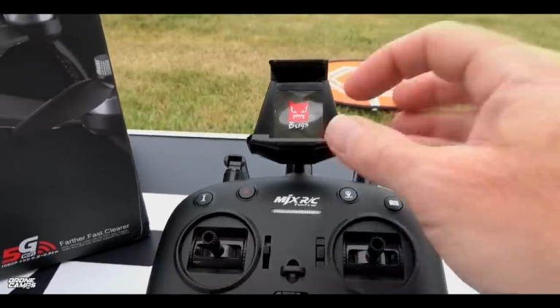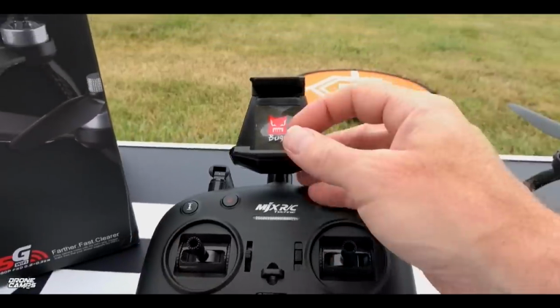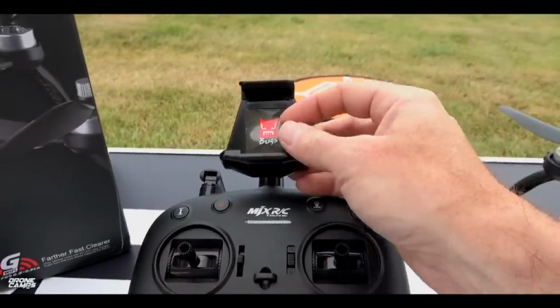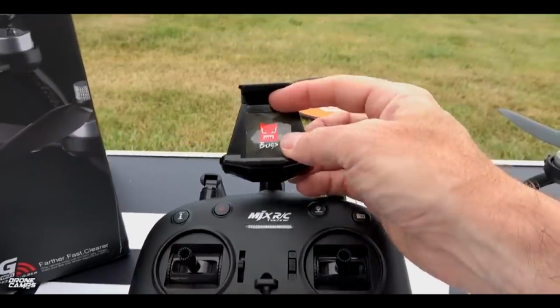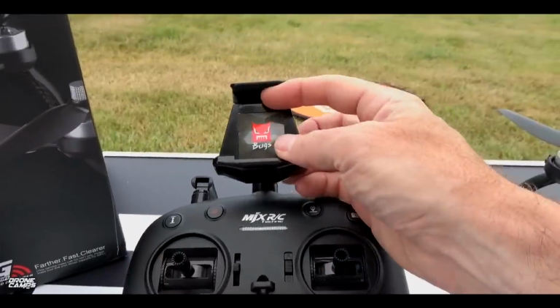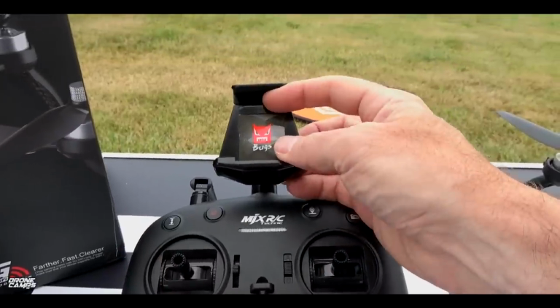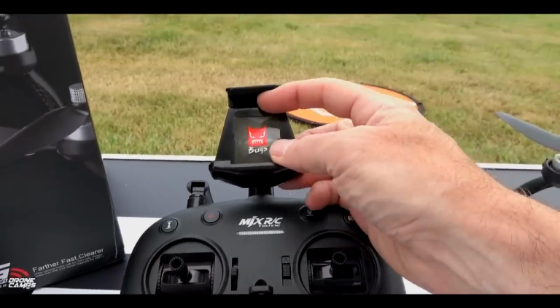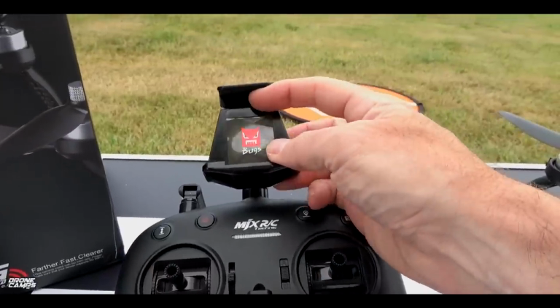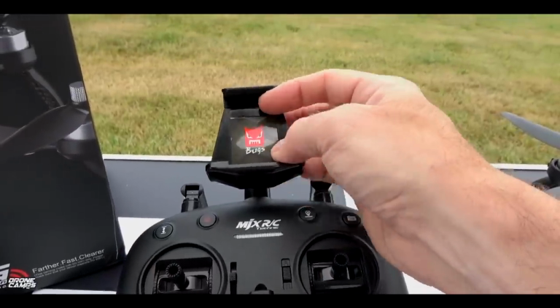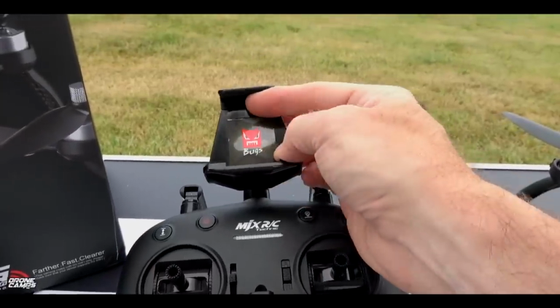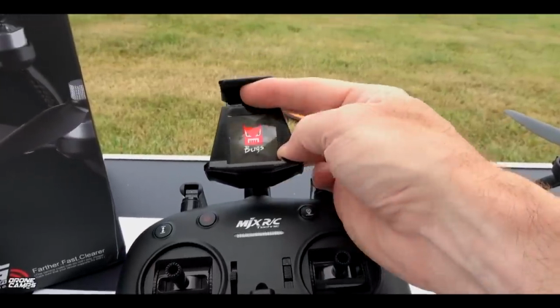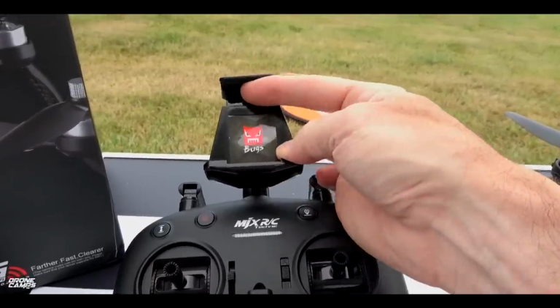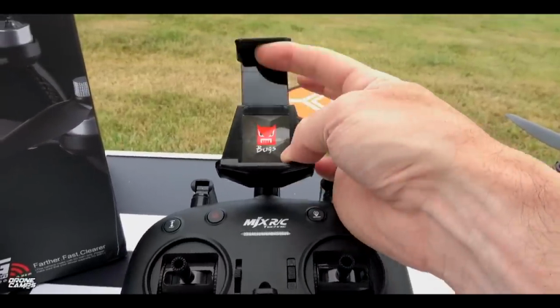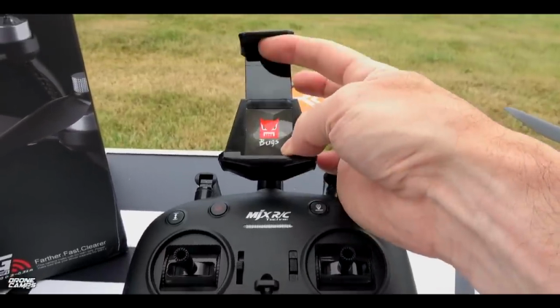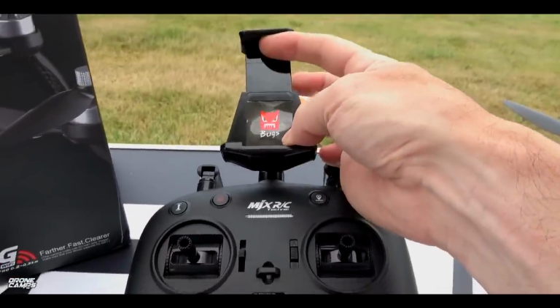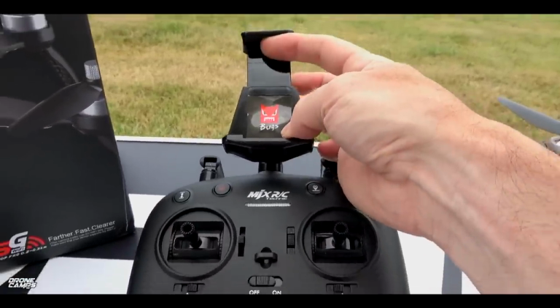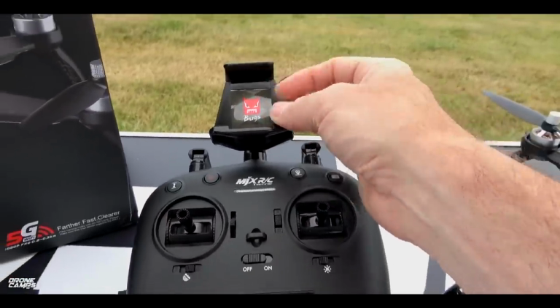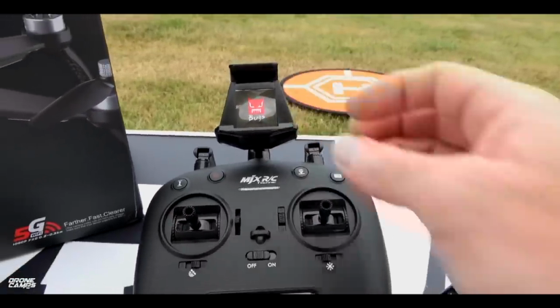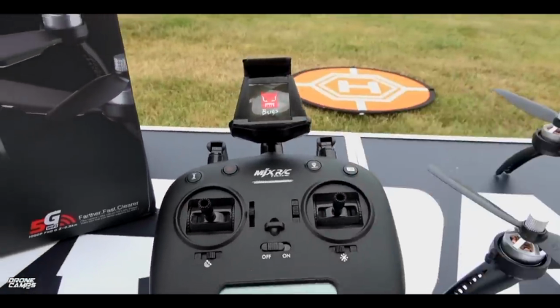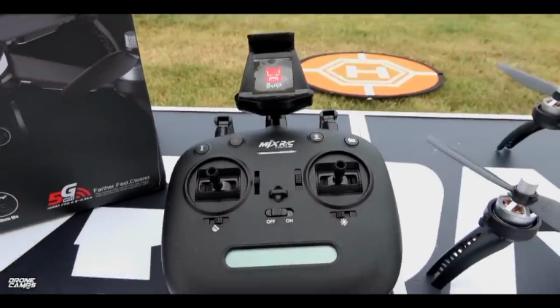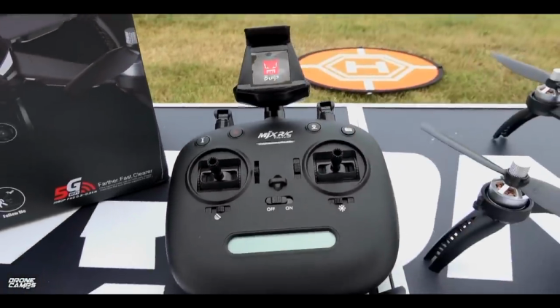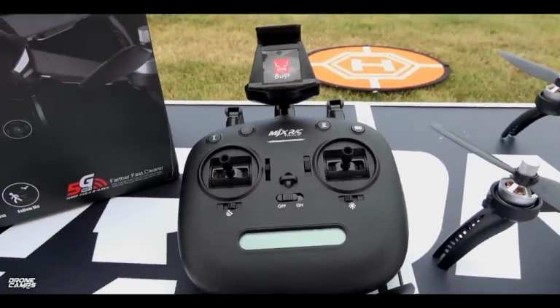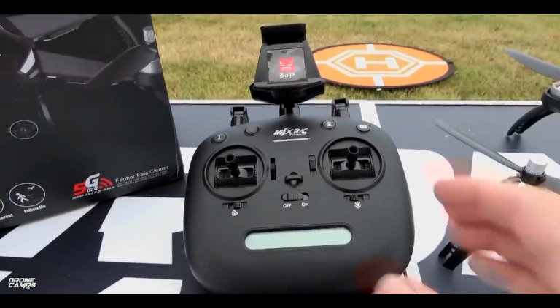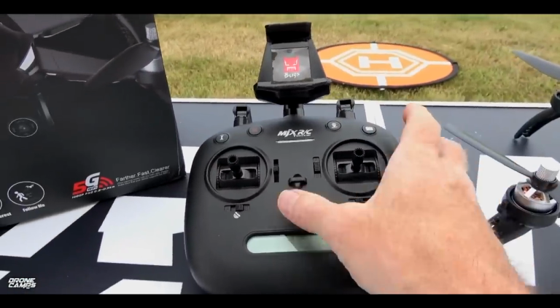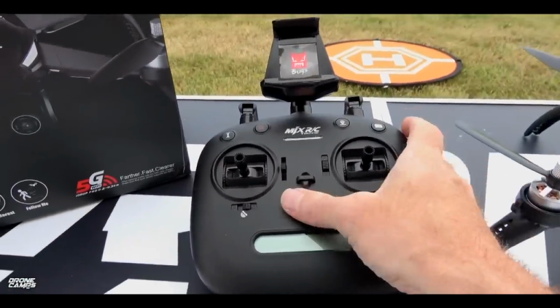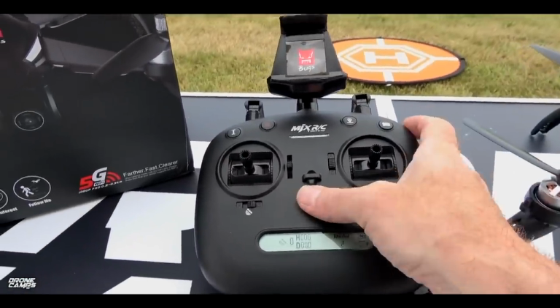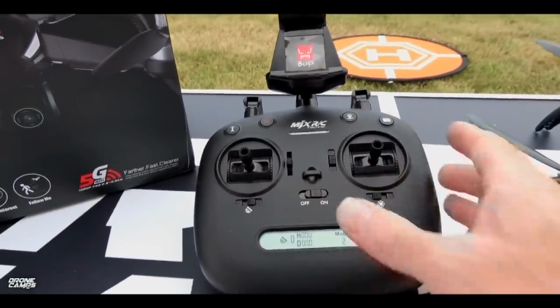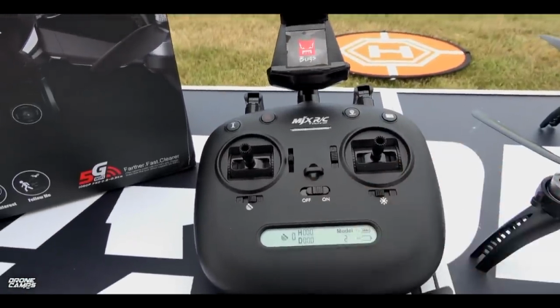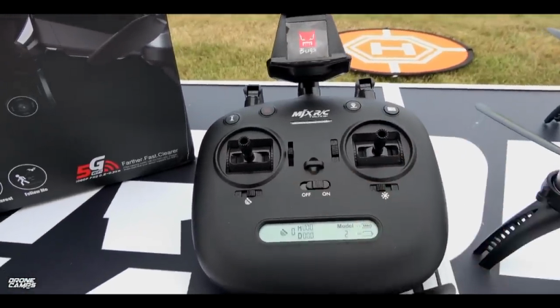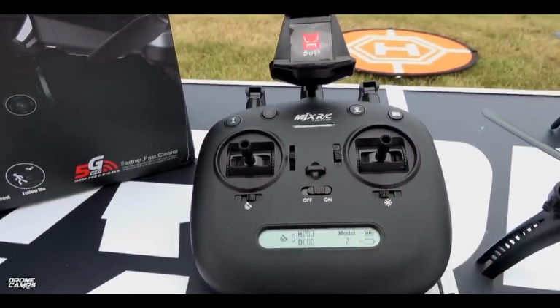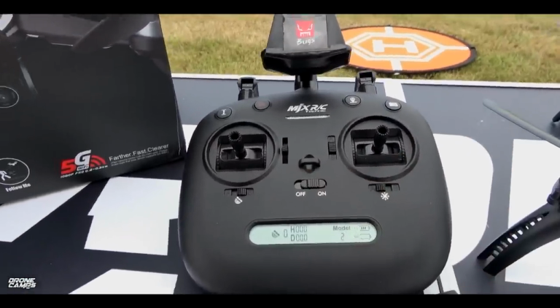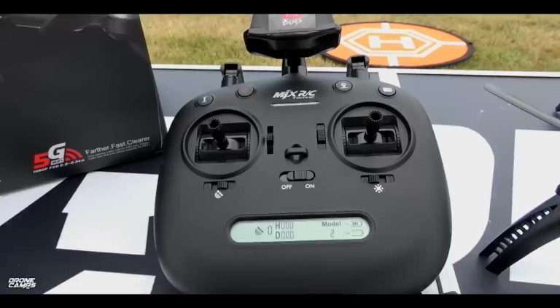We also have return home here, and we have an unlock and lock function on this side. Auto takeoff and auto land. And this is where my iPhone is going to go, right here on the very top — it'll just clip into place. You have your power button in the very center.